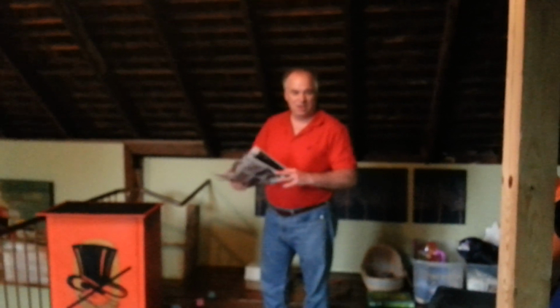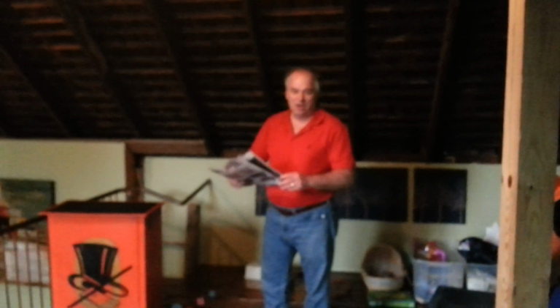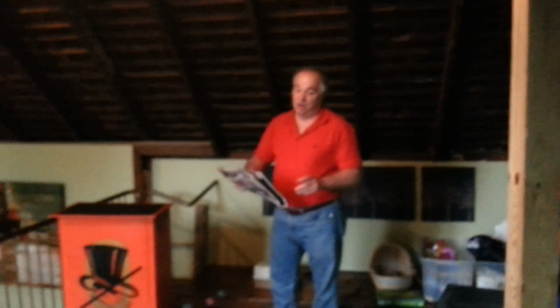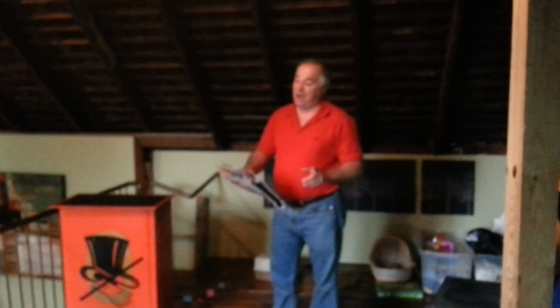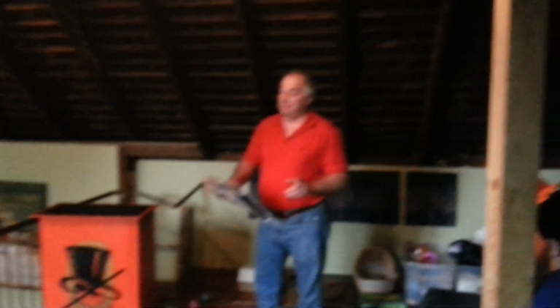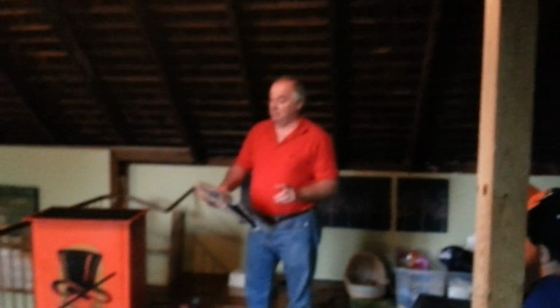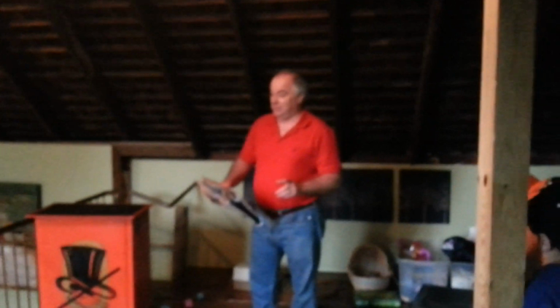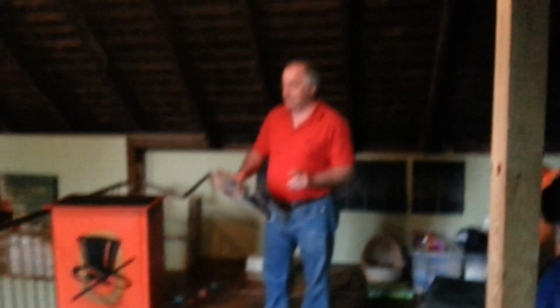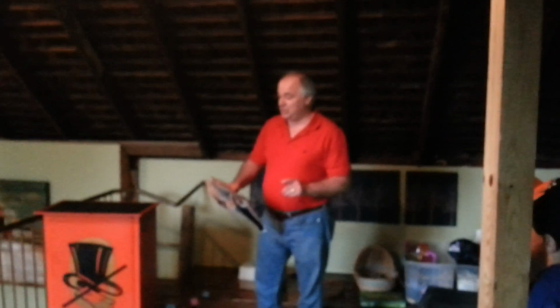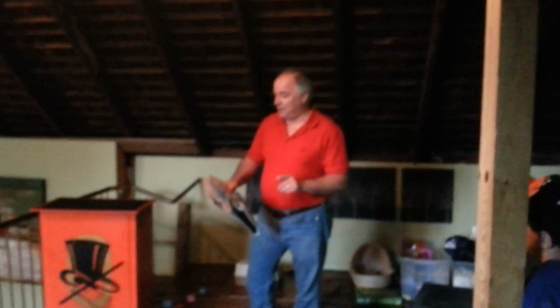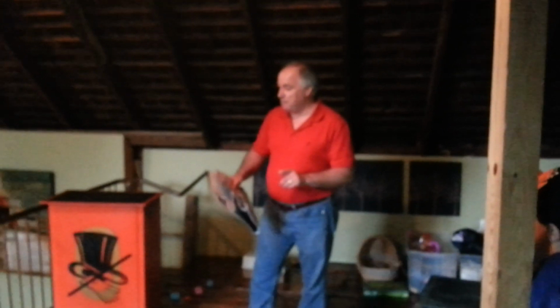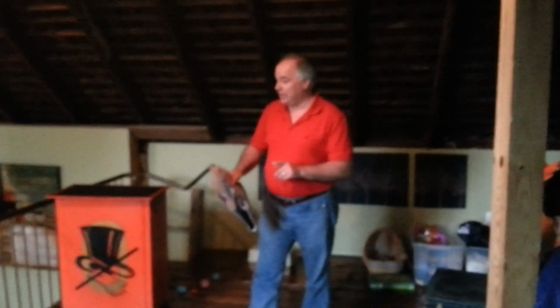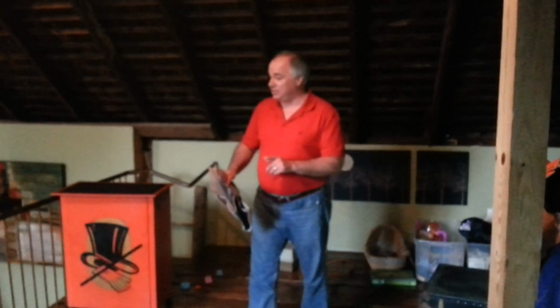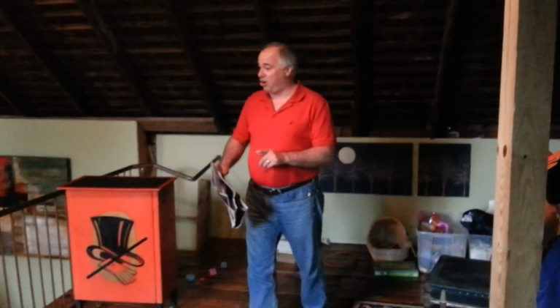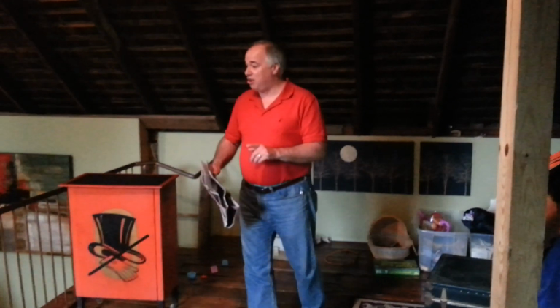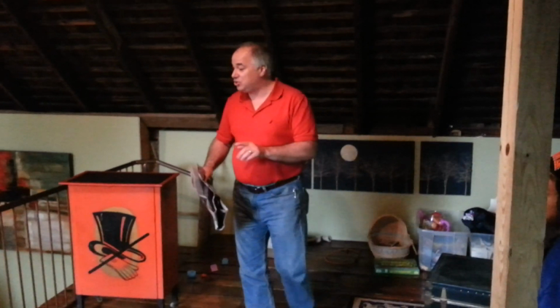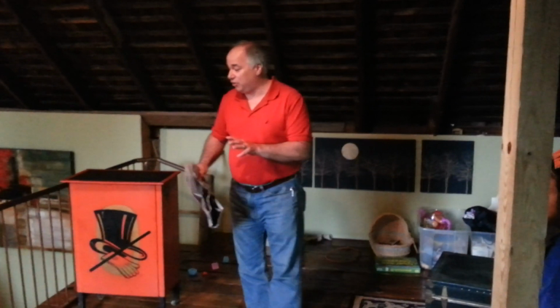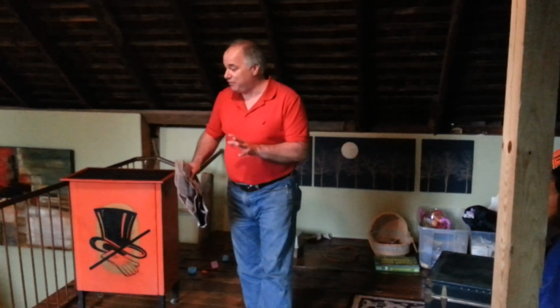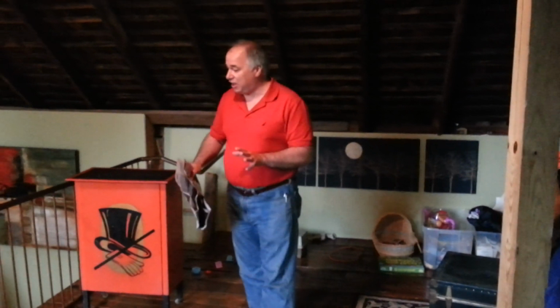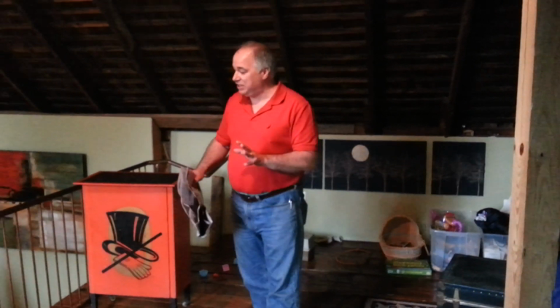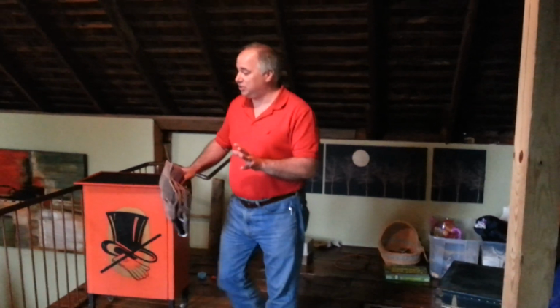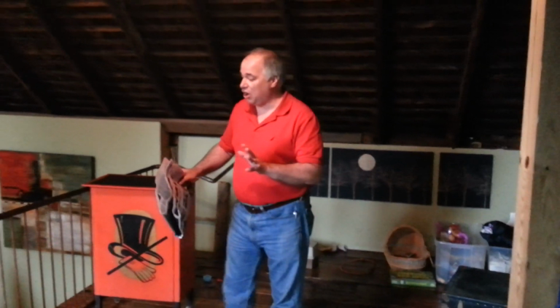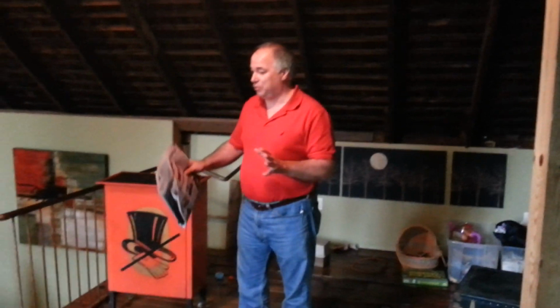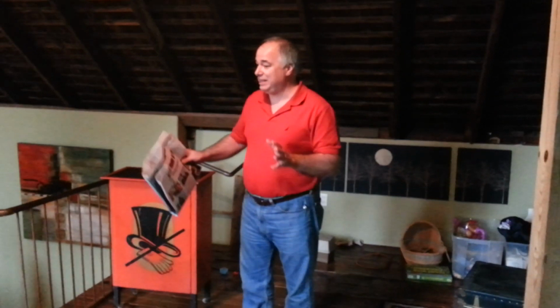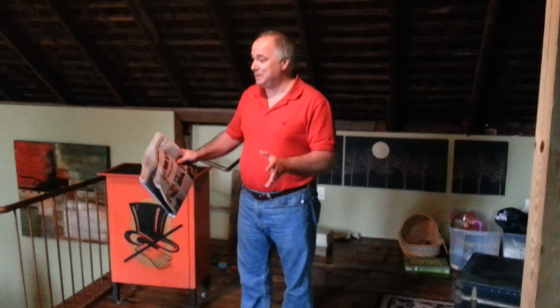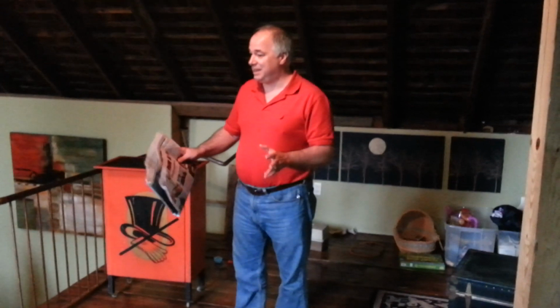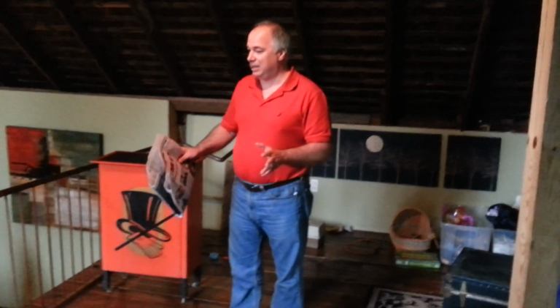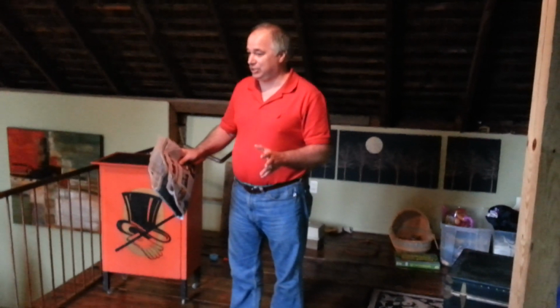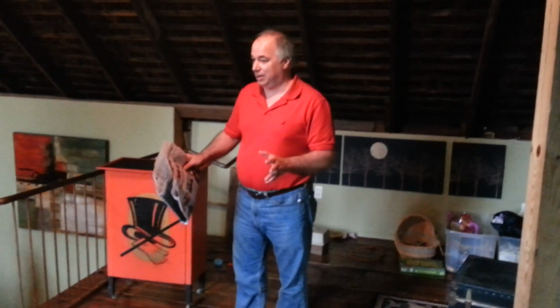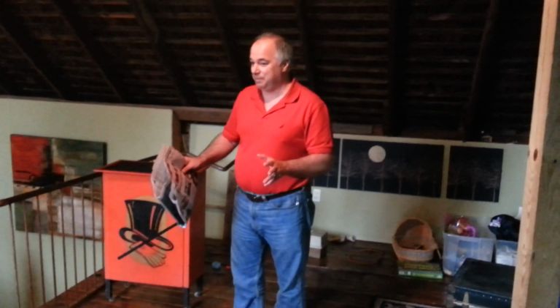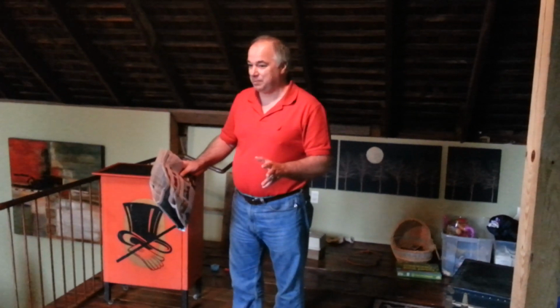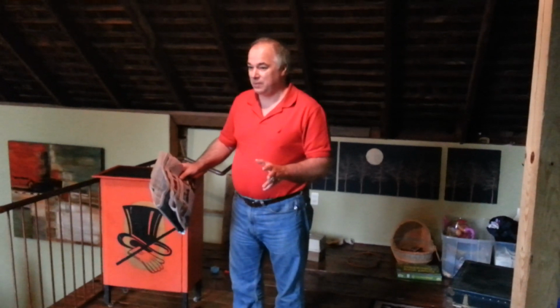All right, ladies and gentlemen, boys and girls, children of all ages — are you ready to begin the magic show? Yes!